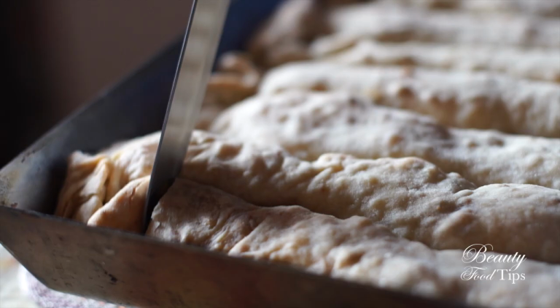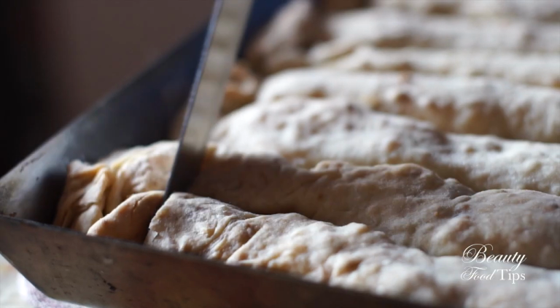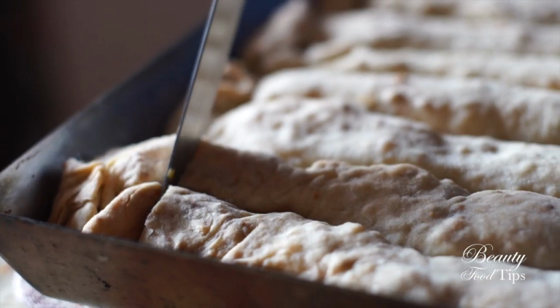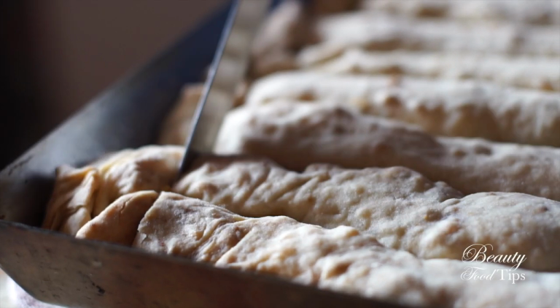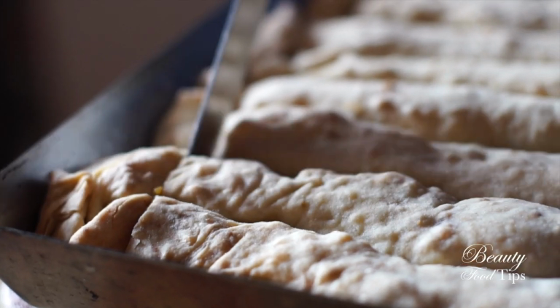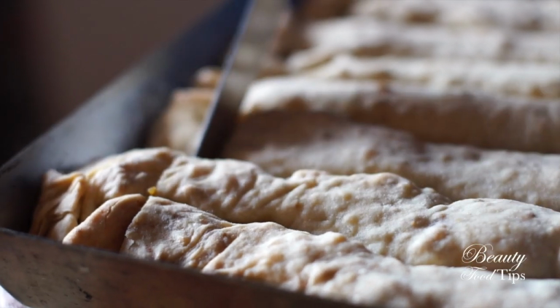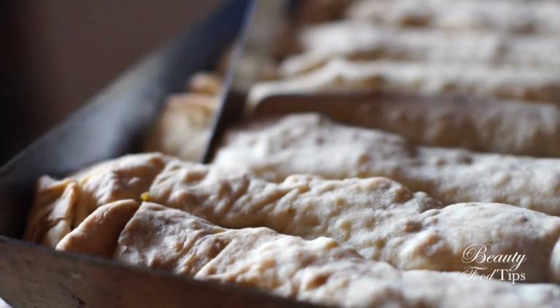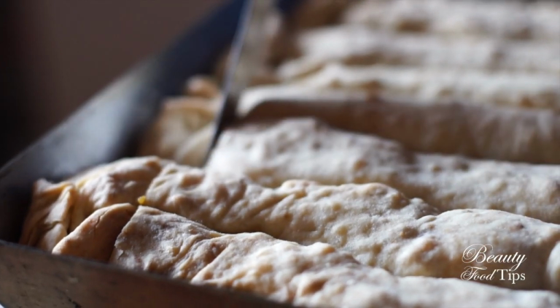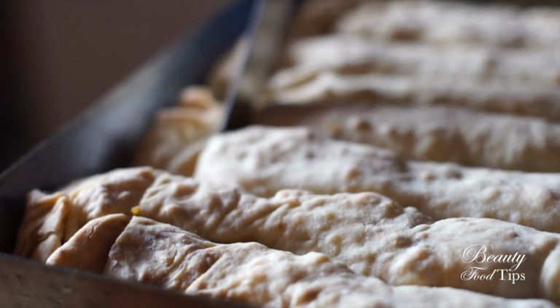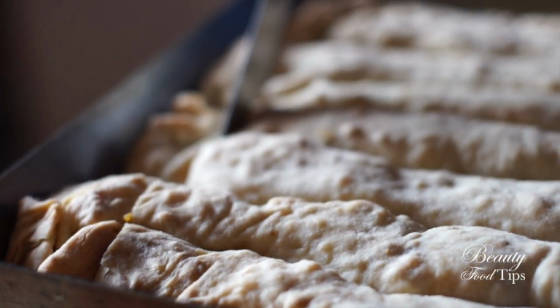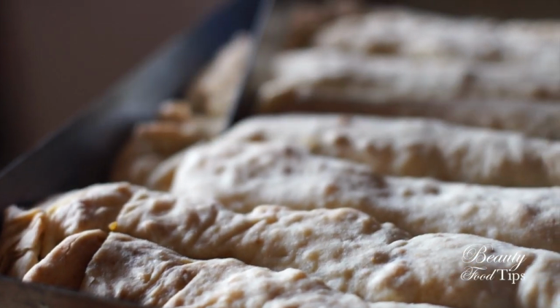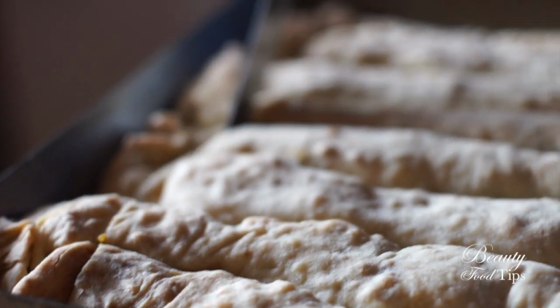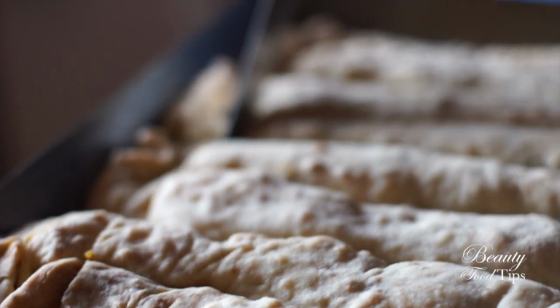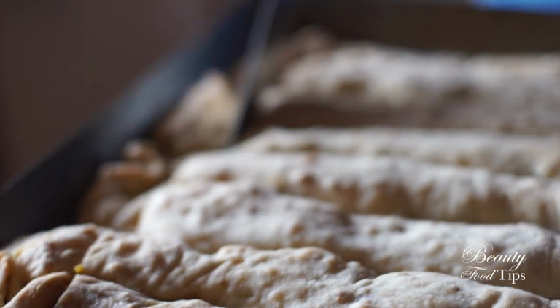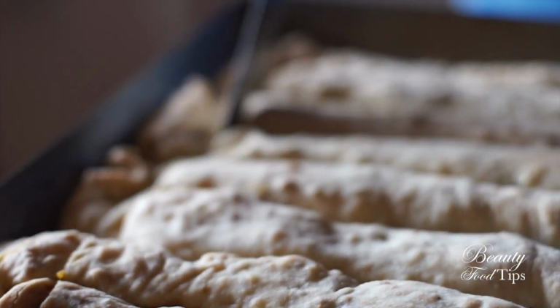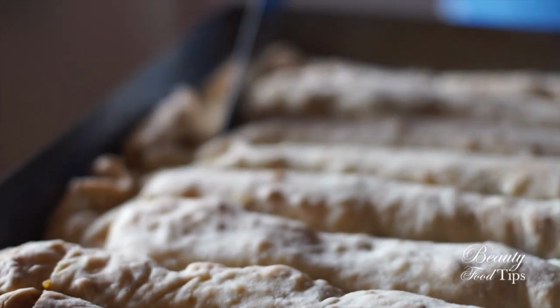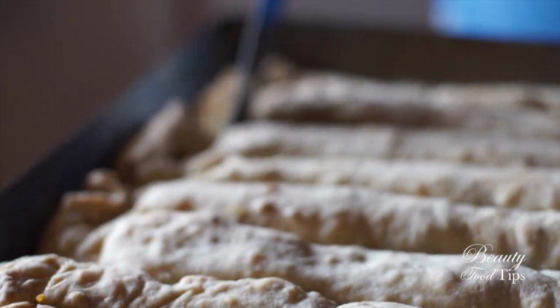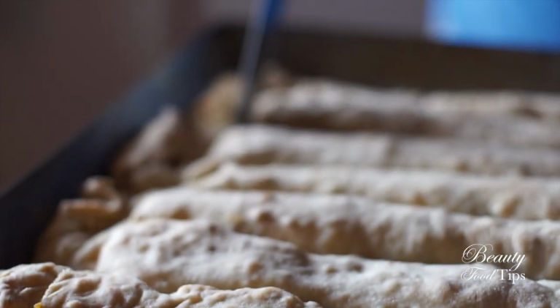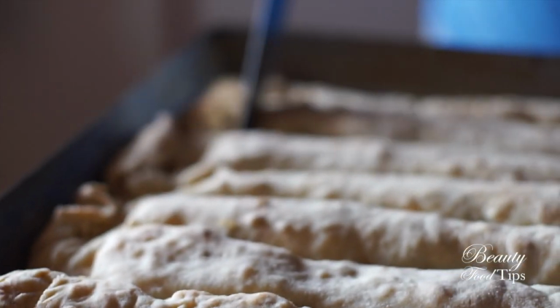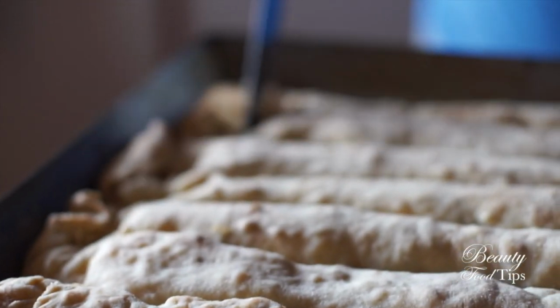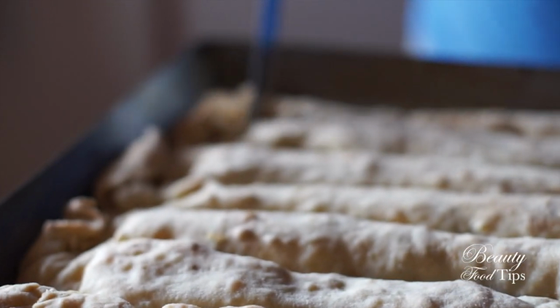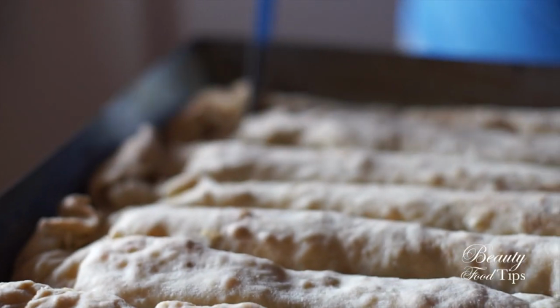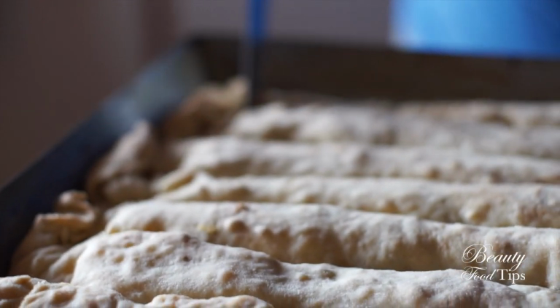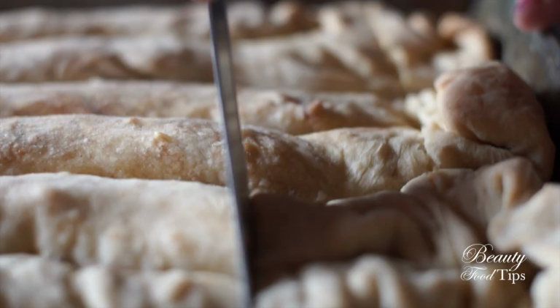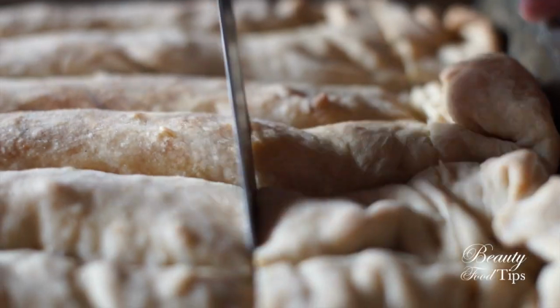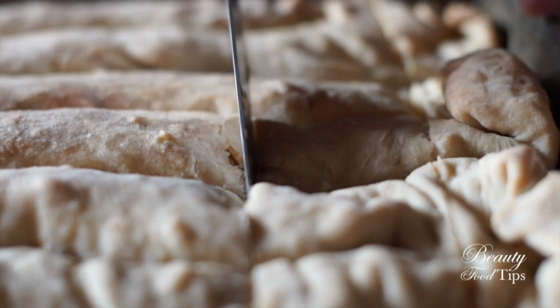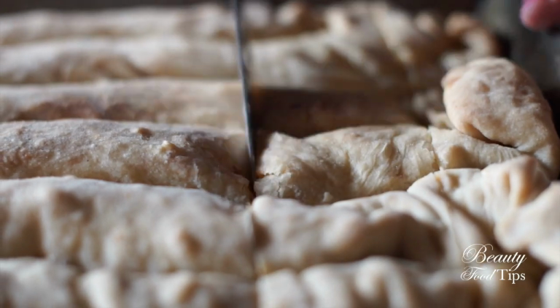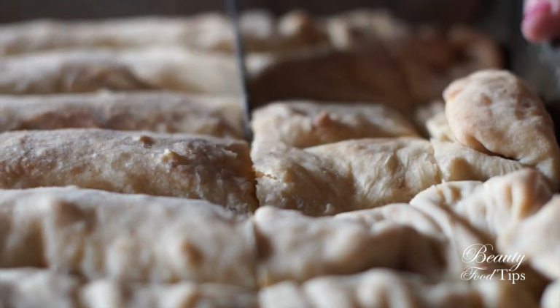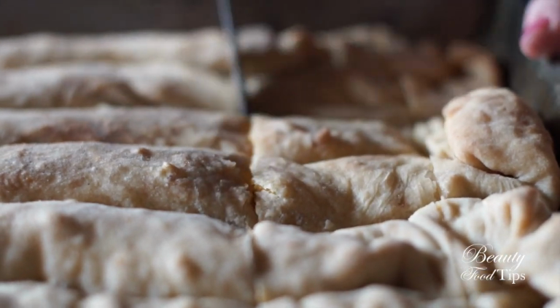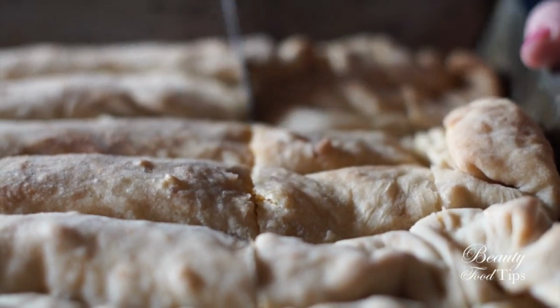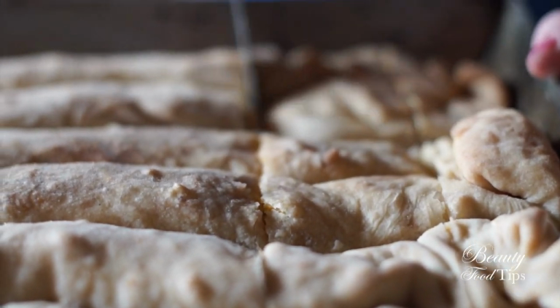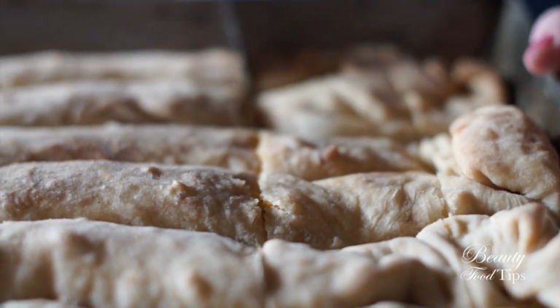Once it is baked, wait for it to cool down before starting to divide it into small pieces.